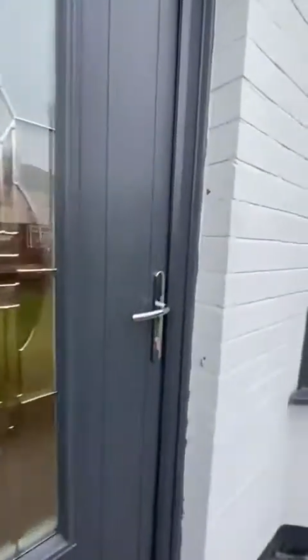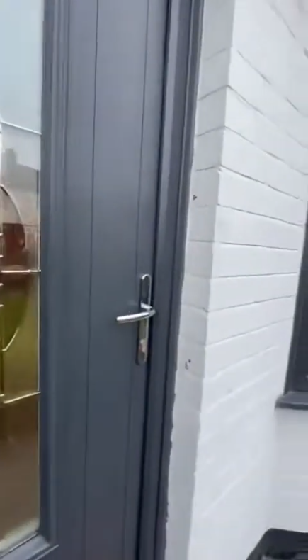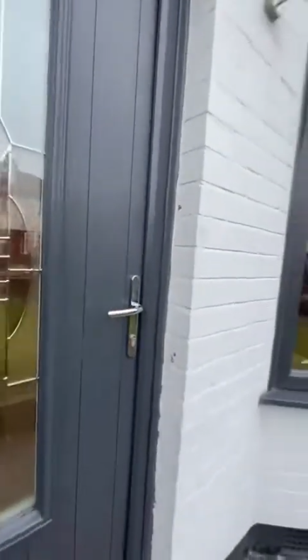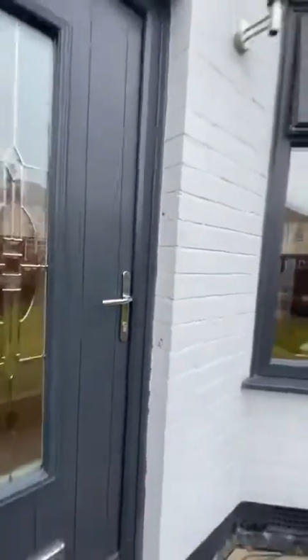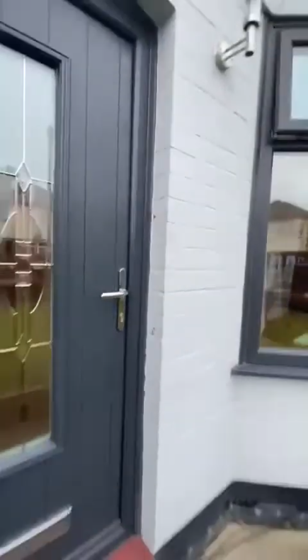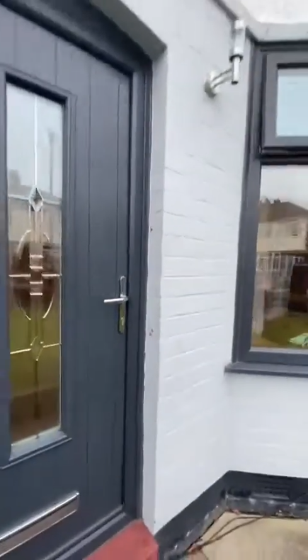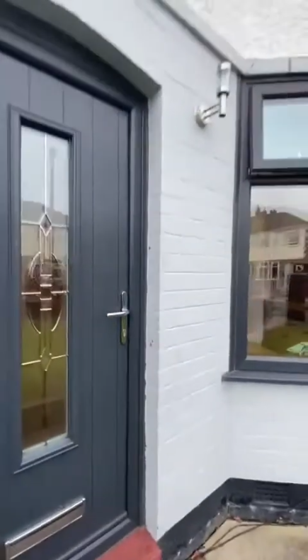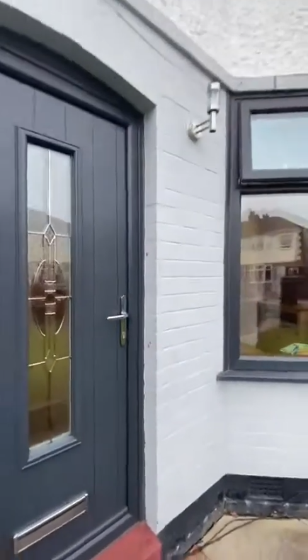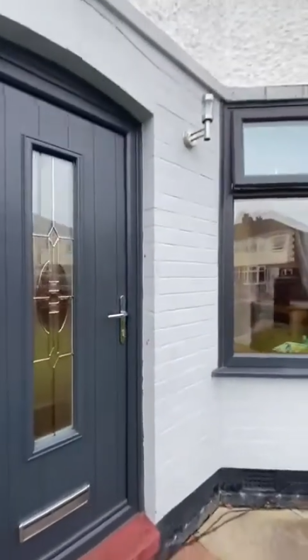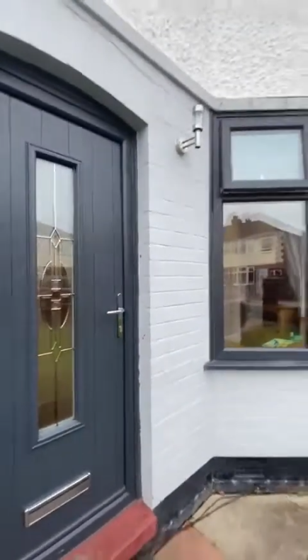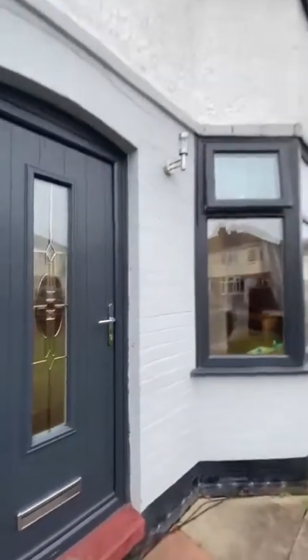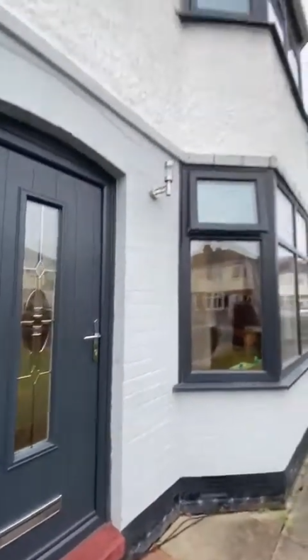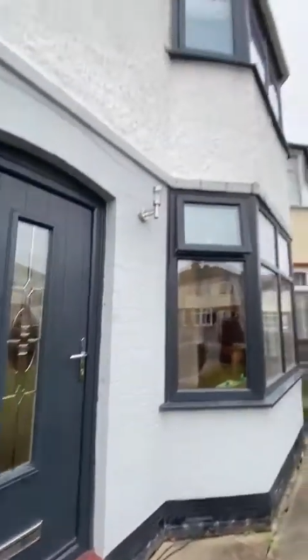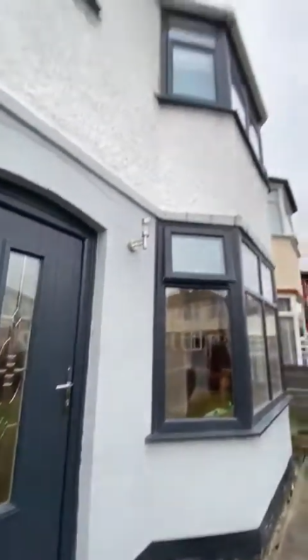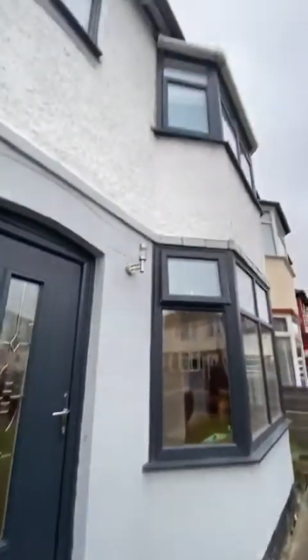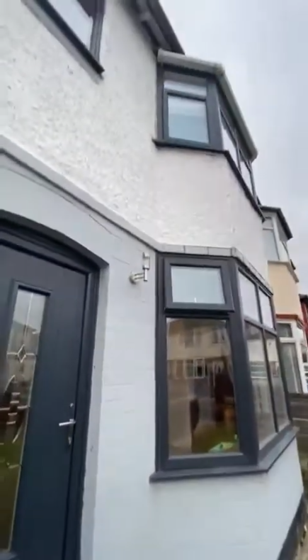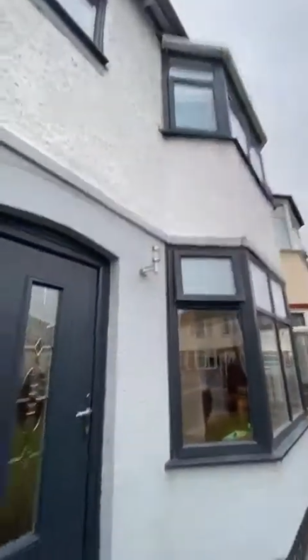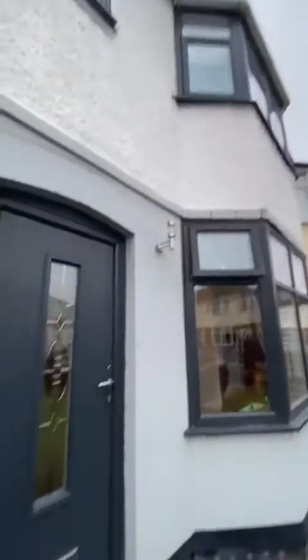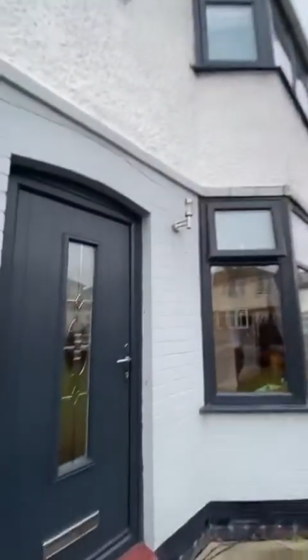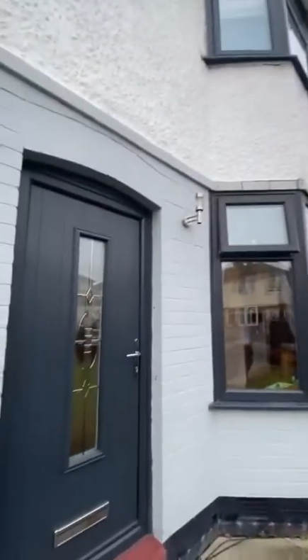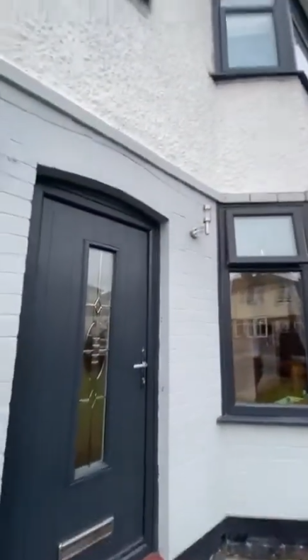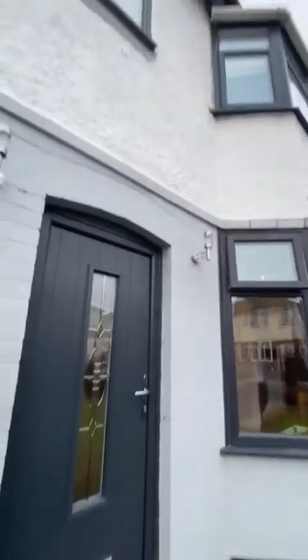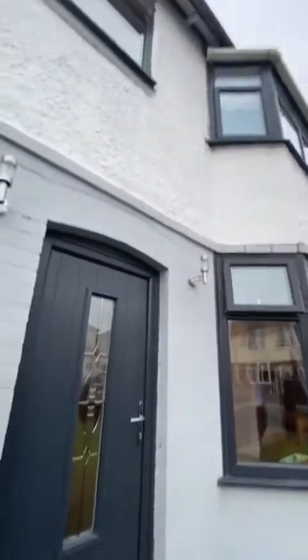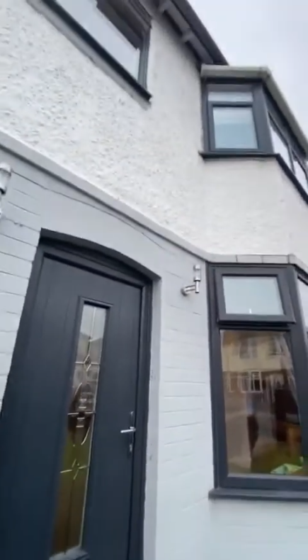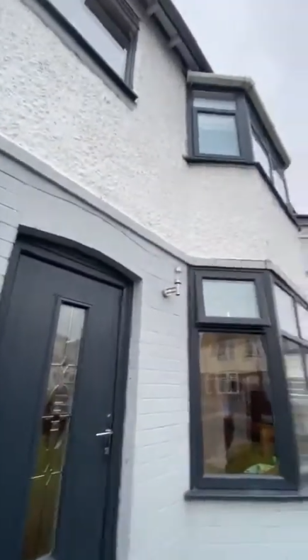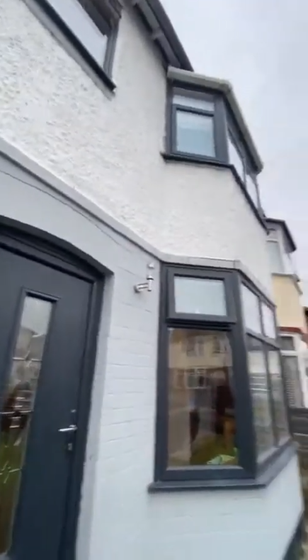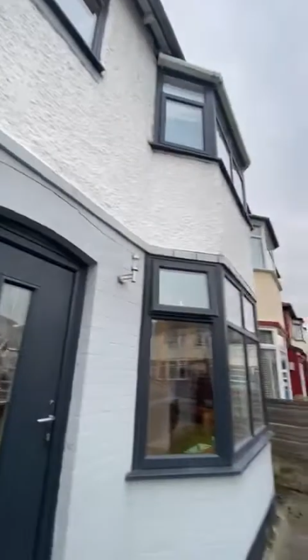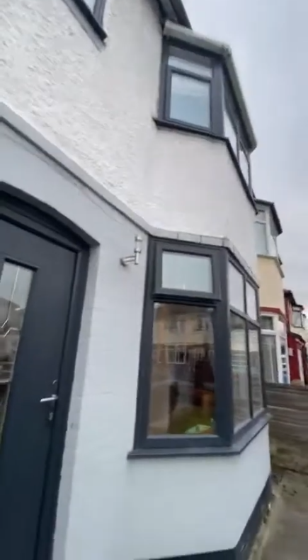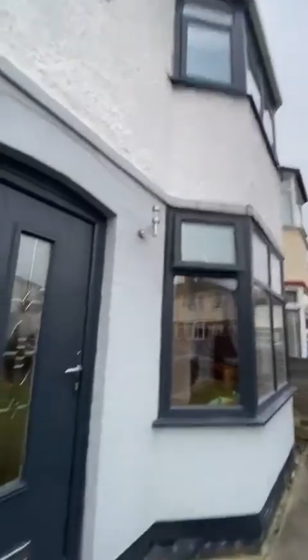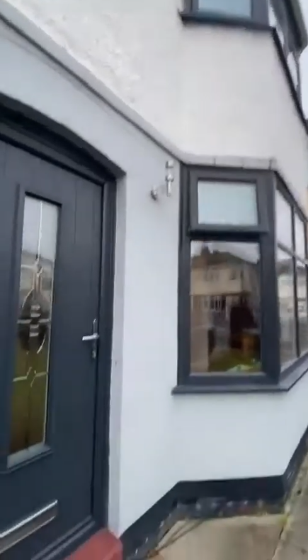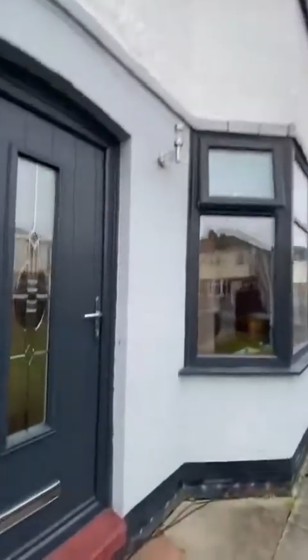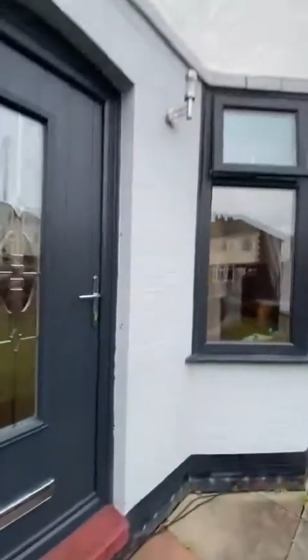You'll see from the front — just before I go in, we've had new doors and windows fitted out here.